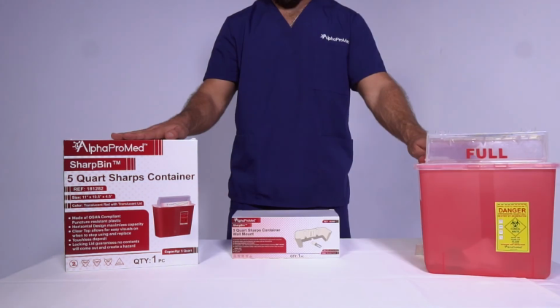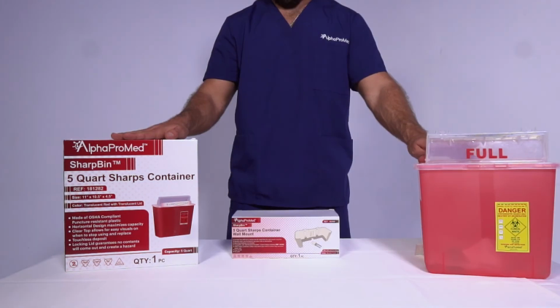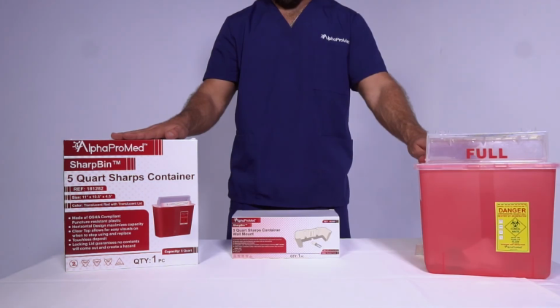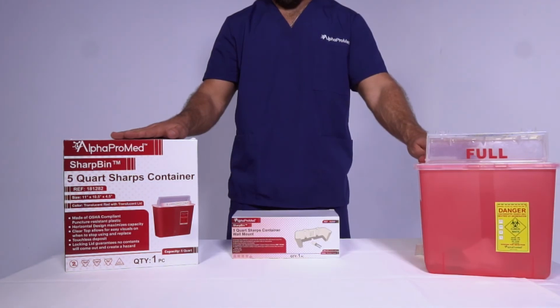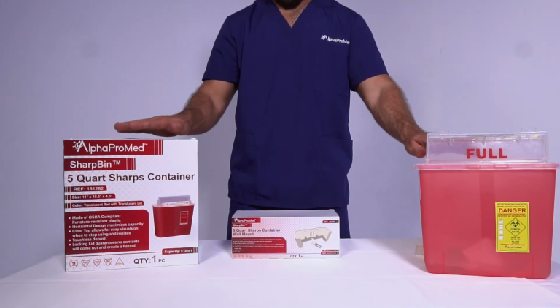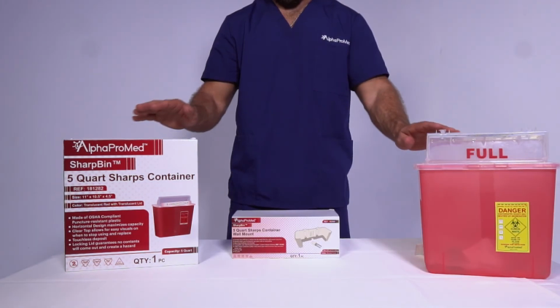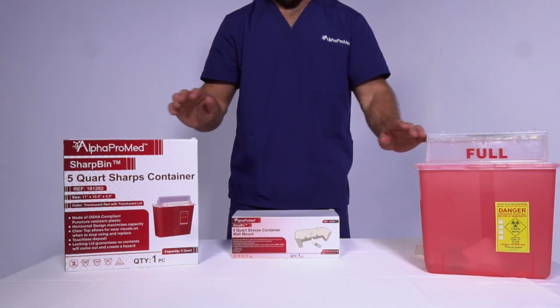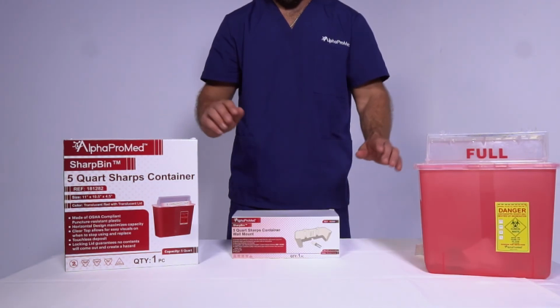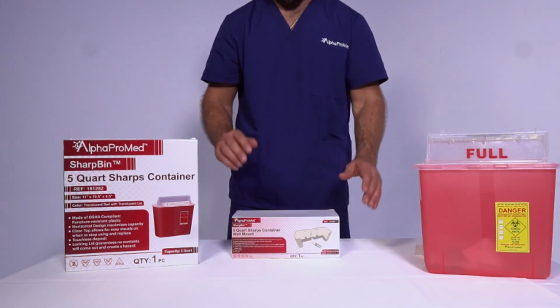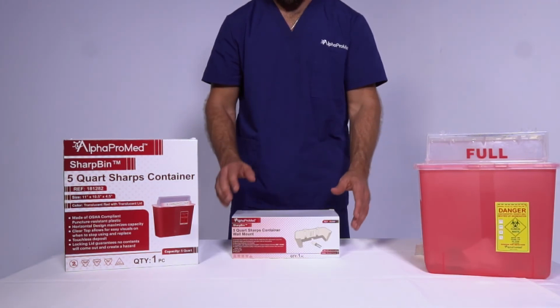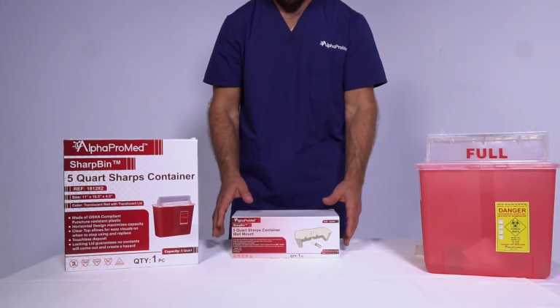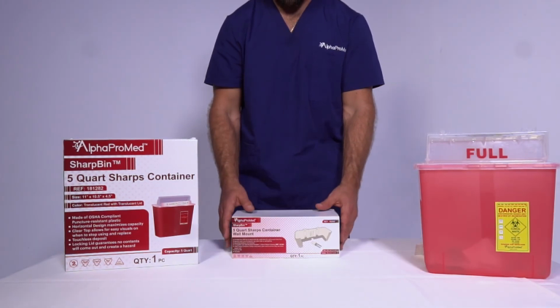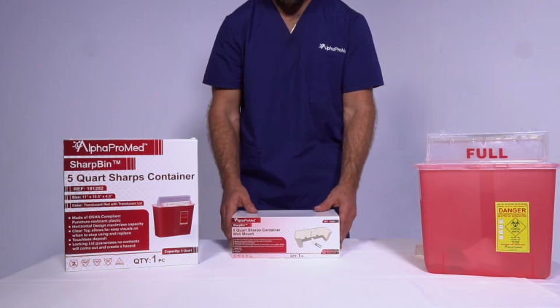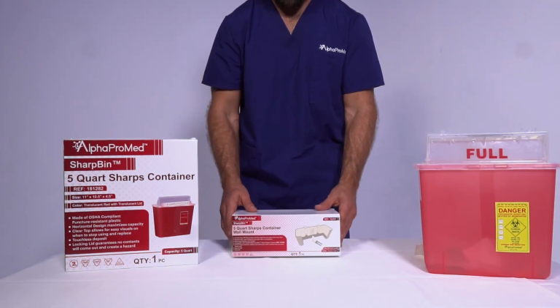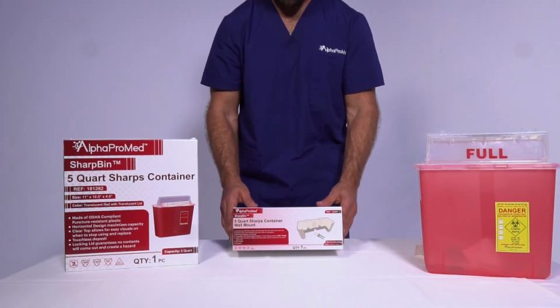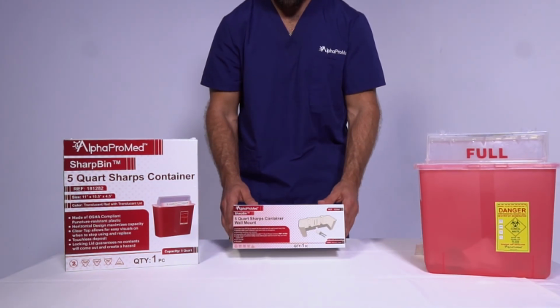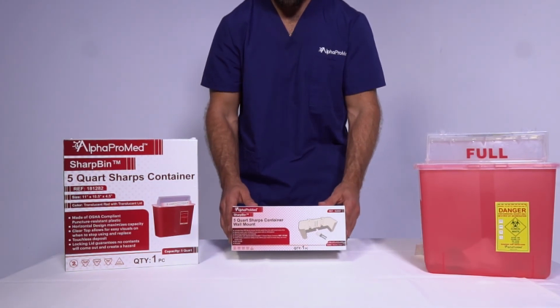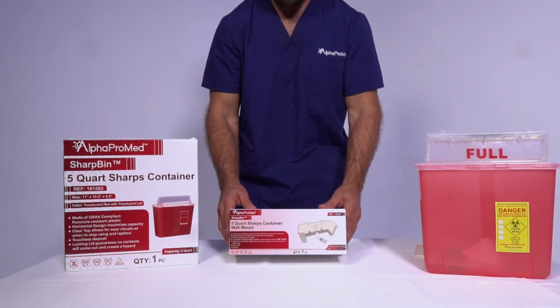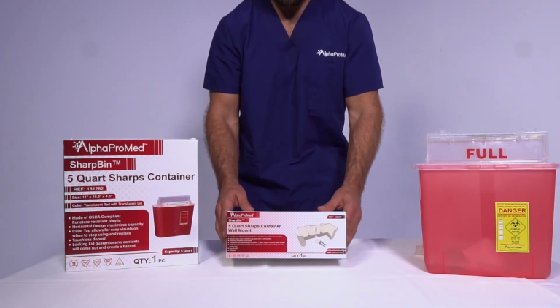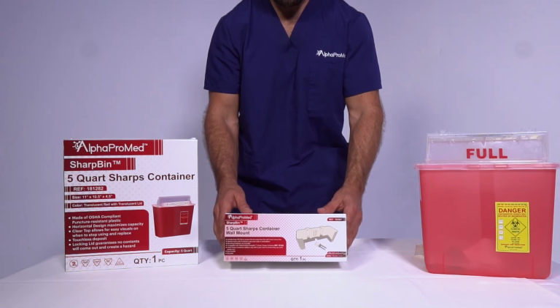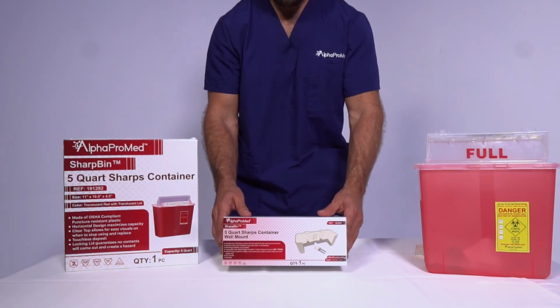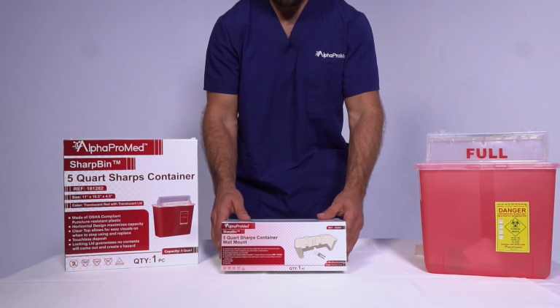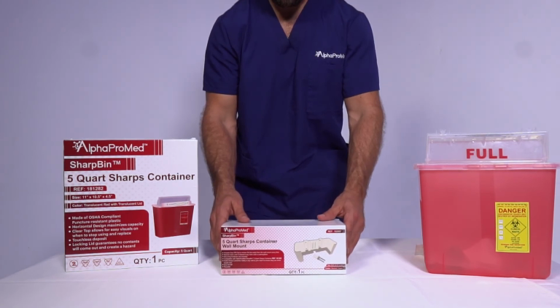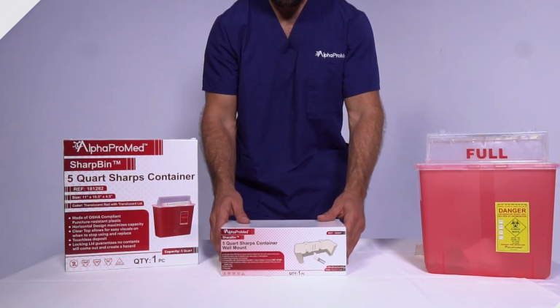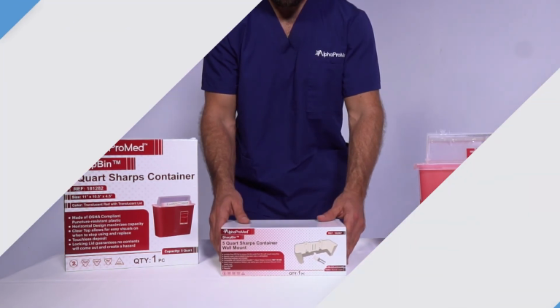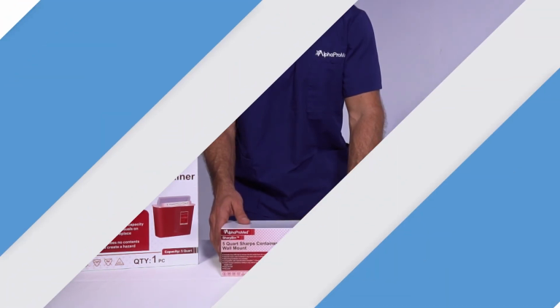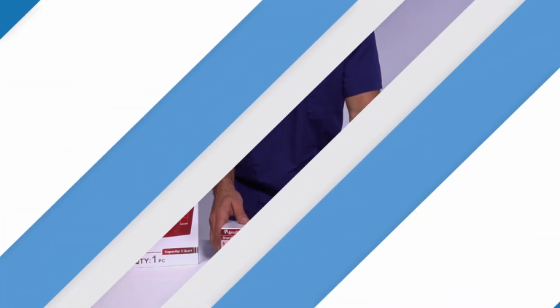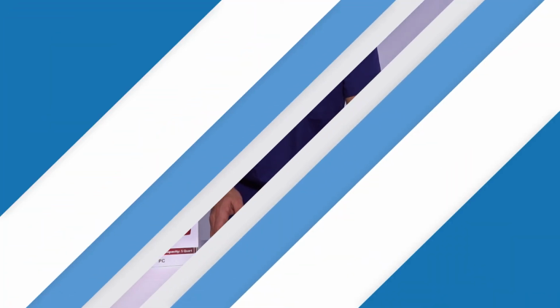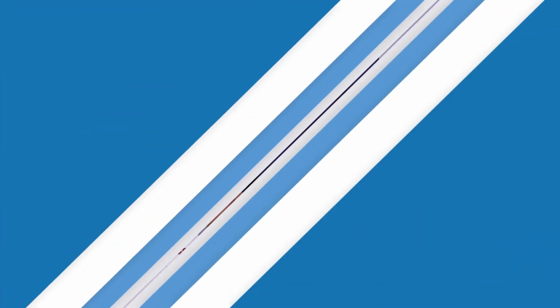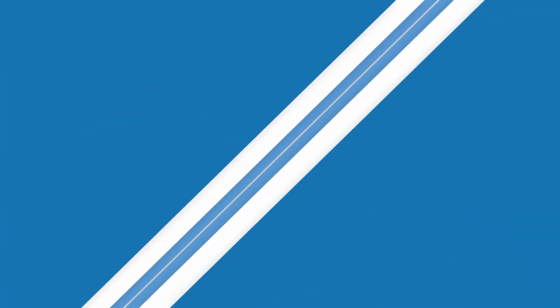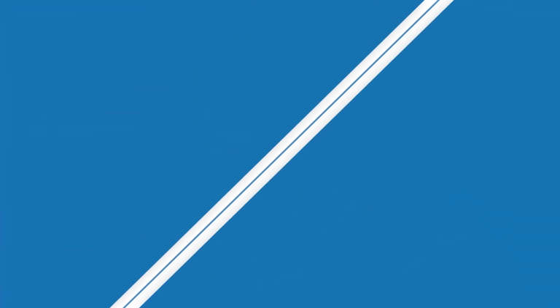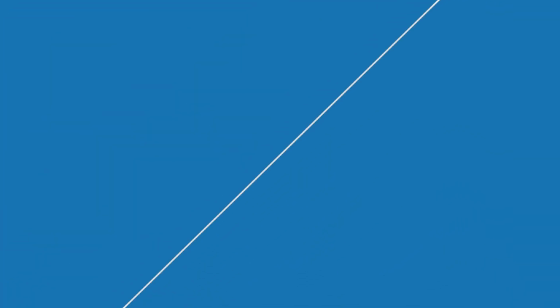SharpBin Sharps Containers Wall Mounts are a must-have to complete your SharpBin Sharps Containers setup.